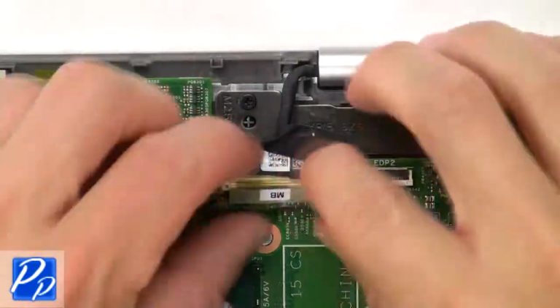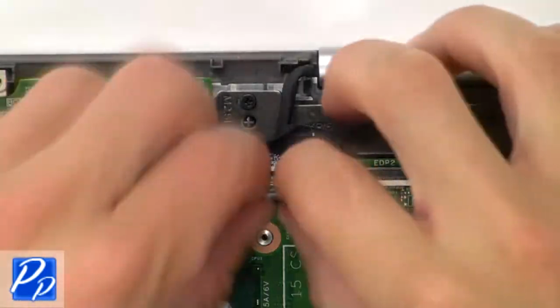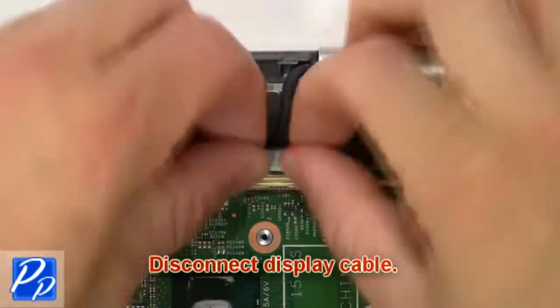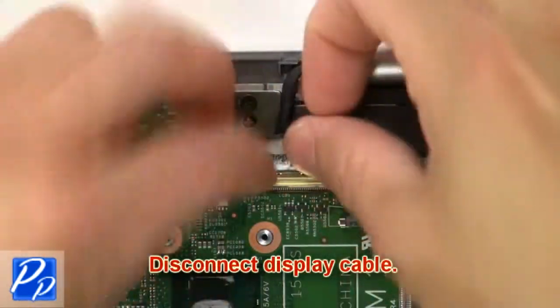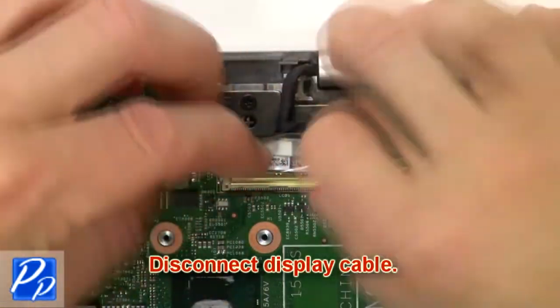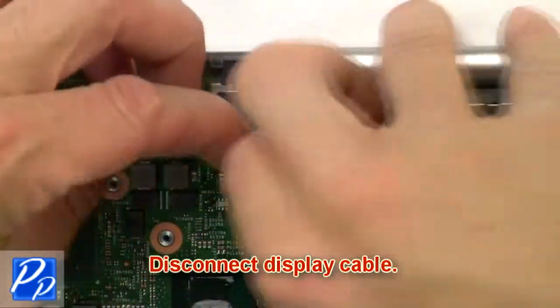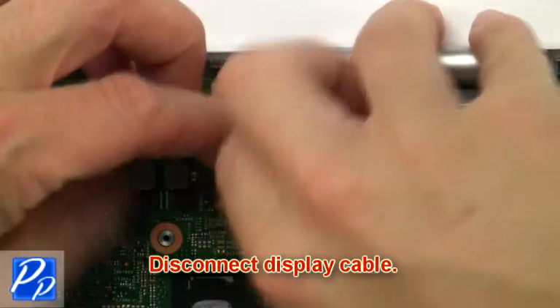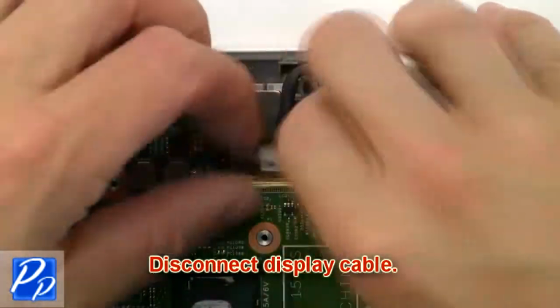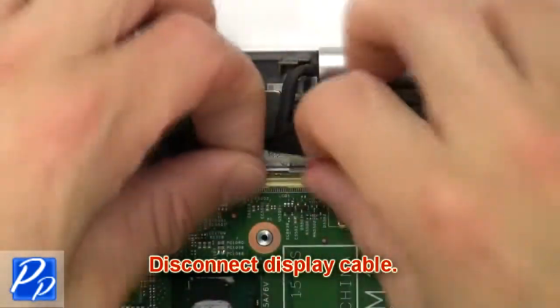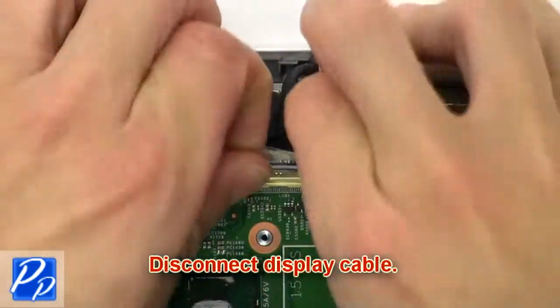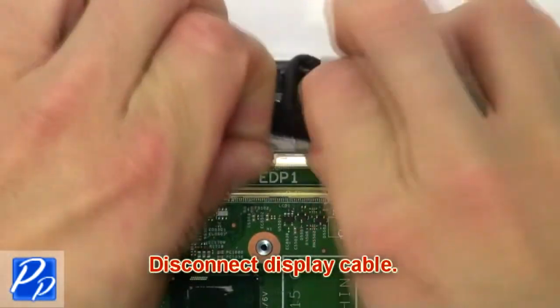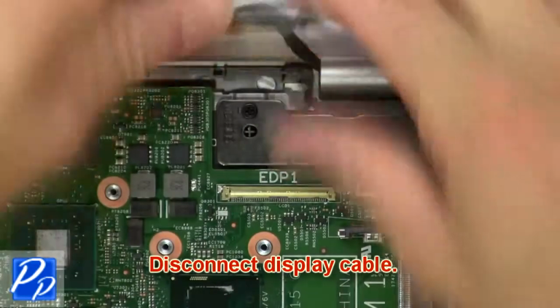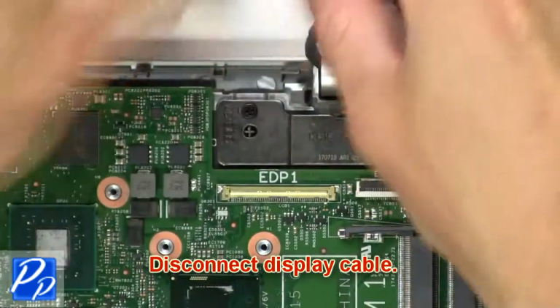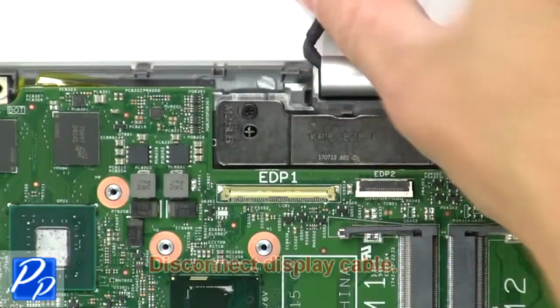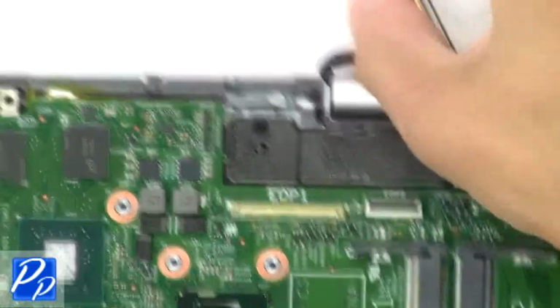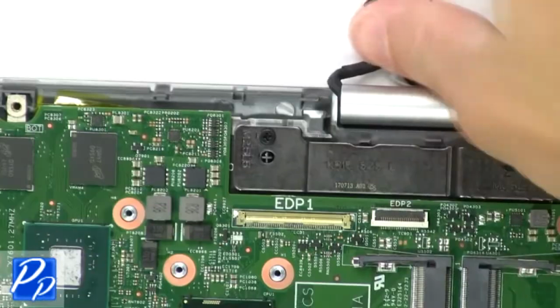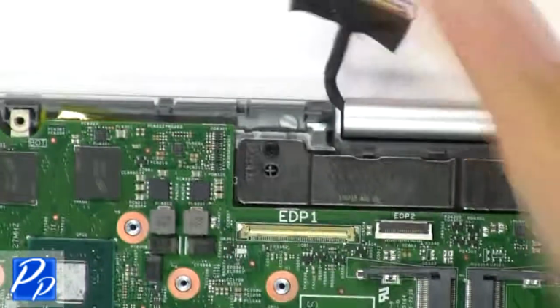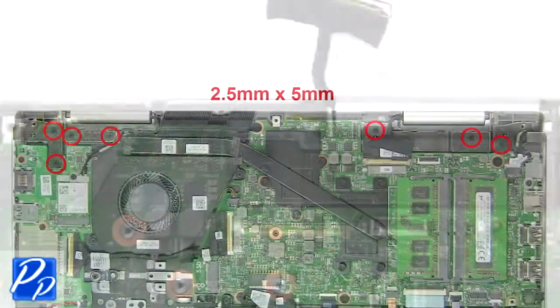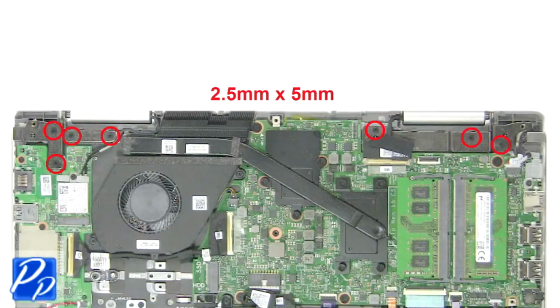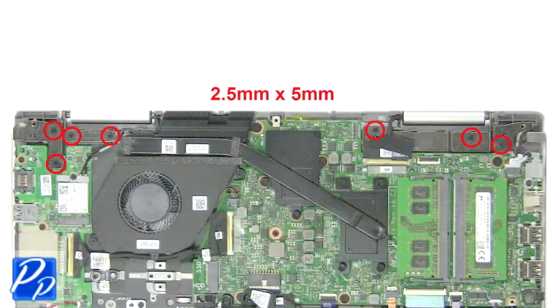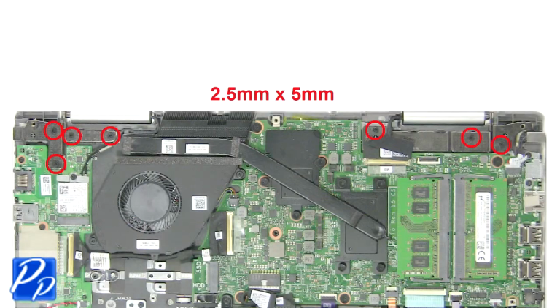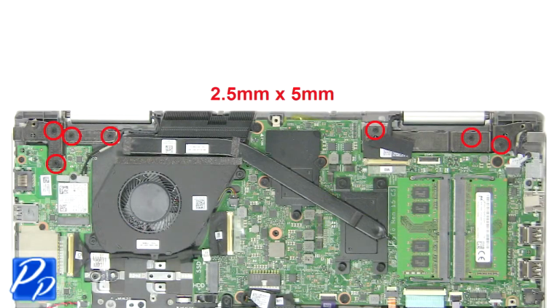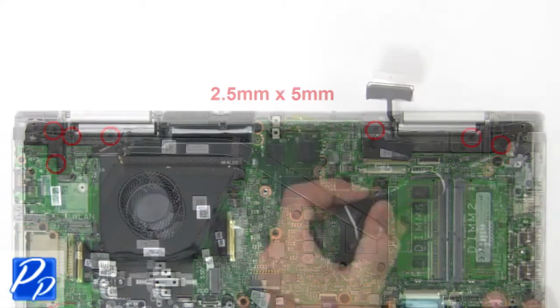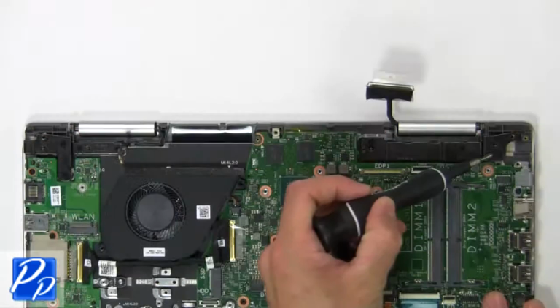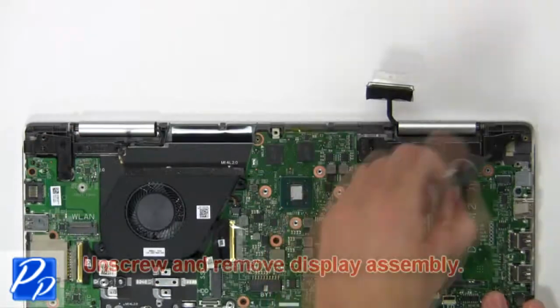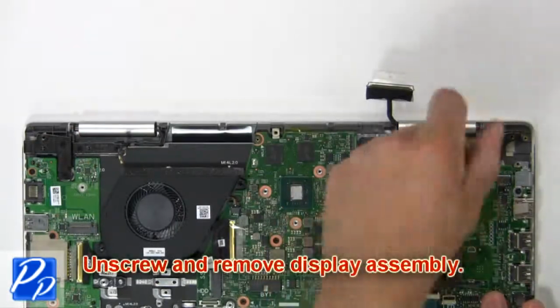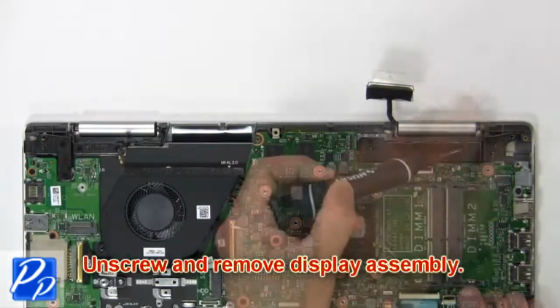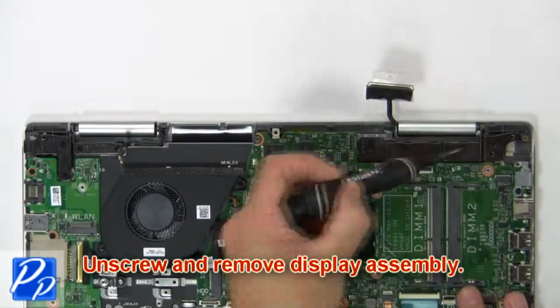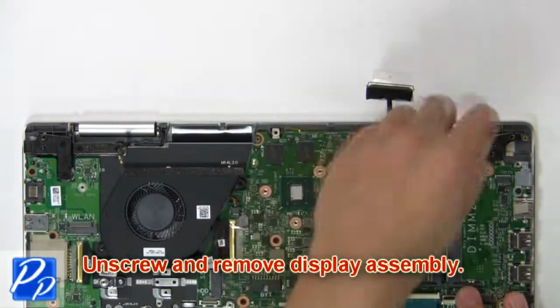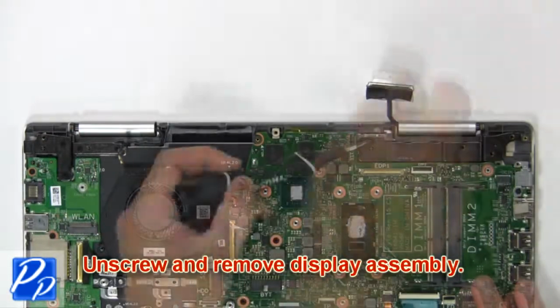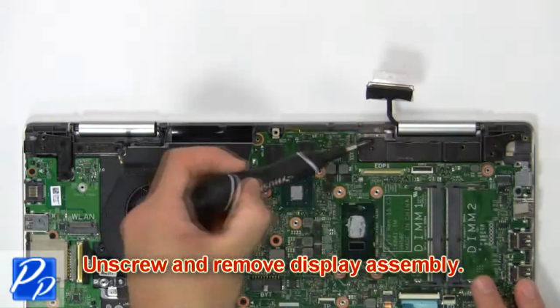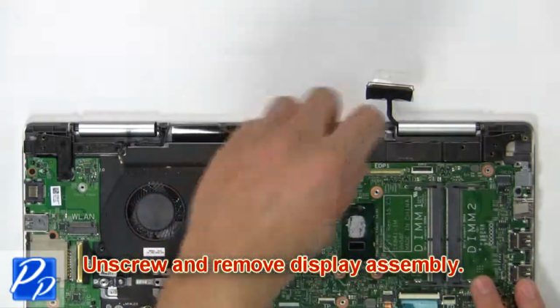Then disconnect the display cable. Now unscrew and remove the display assembly.